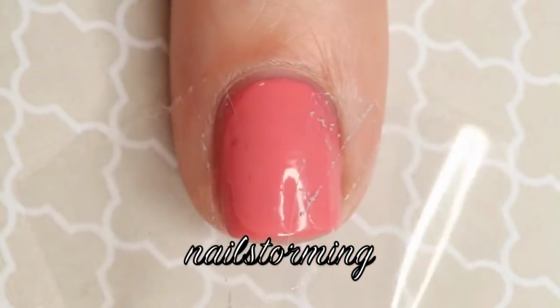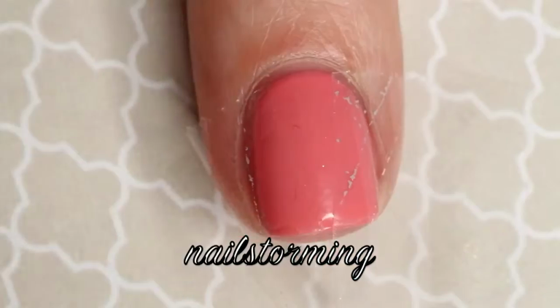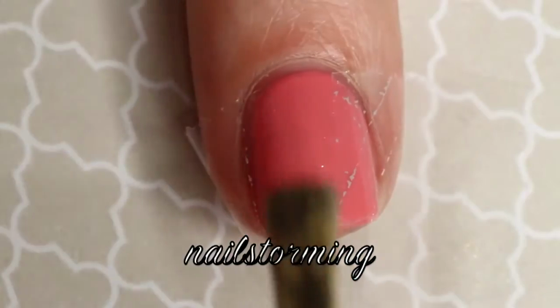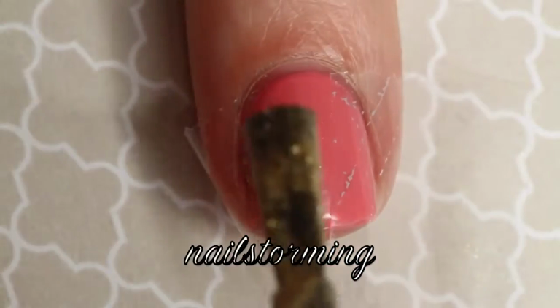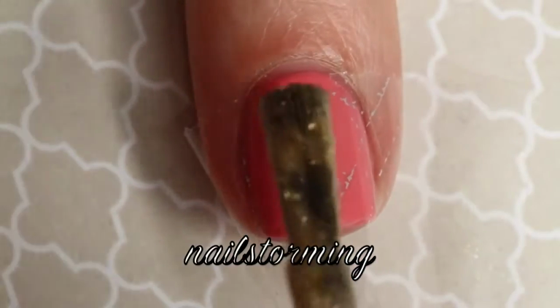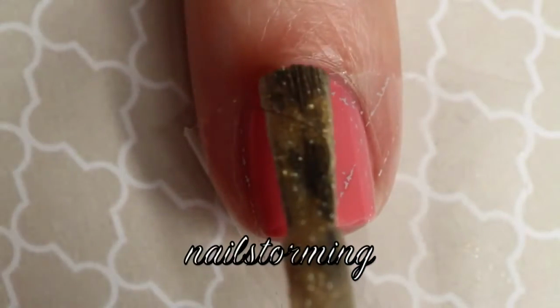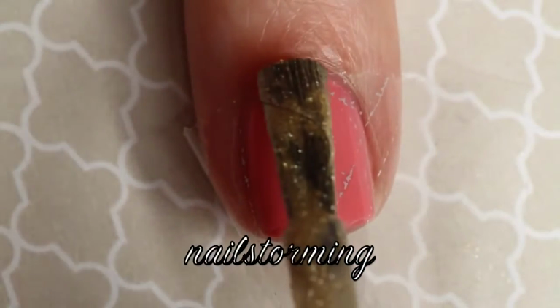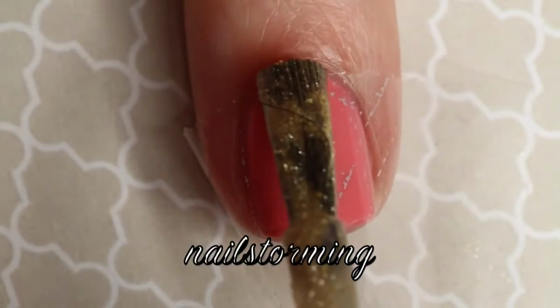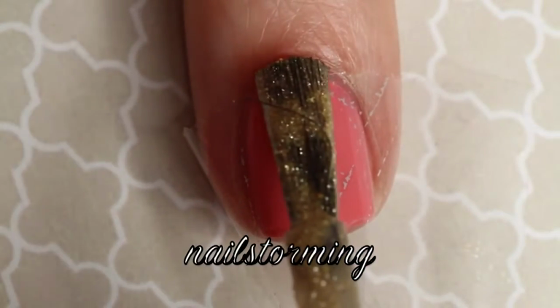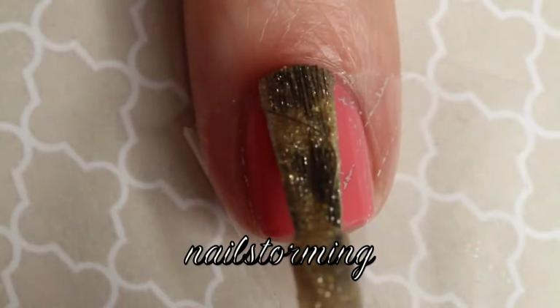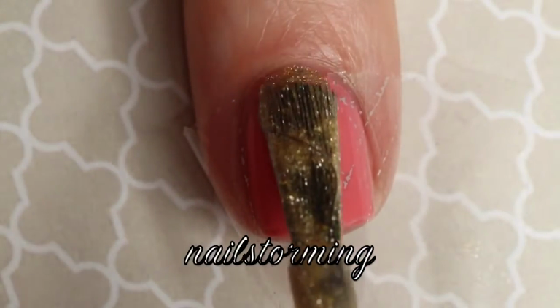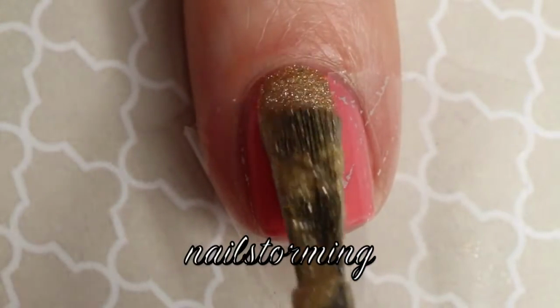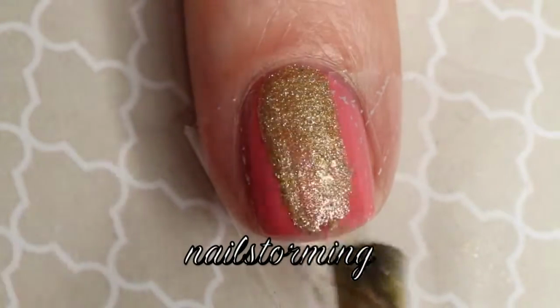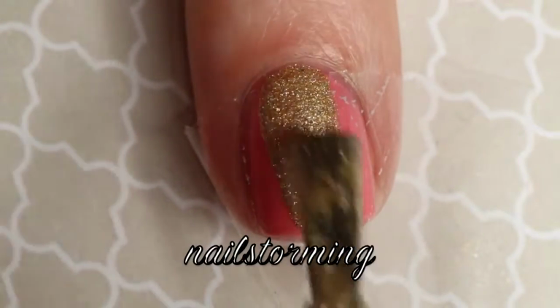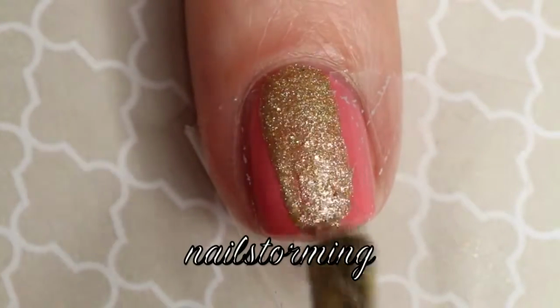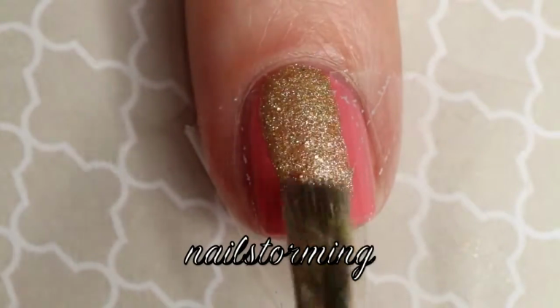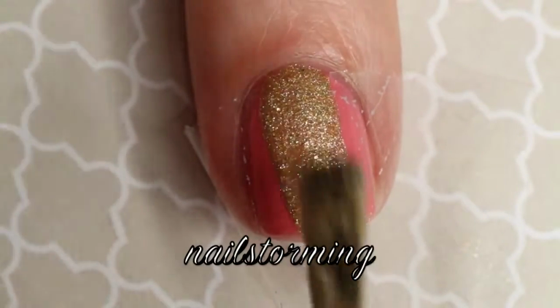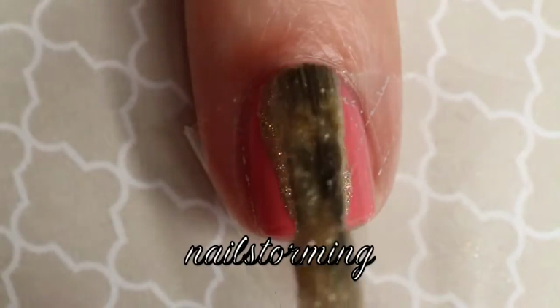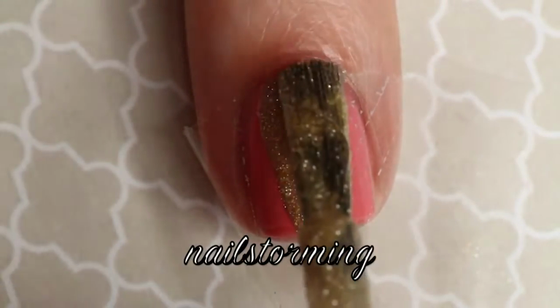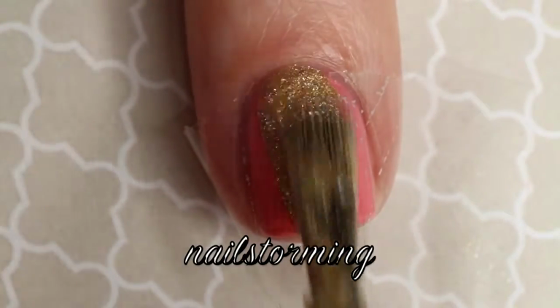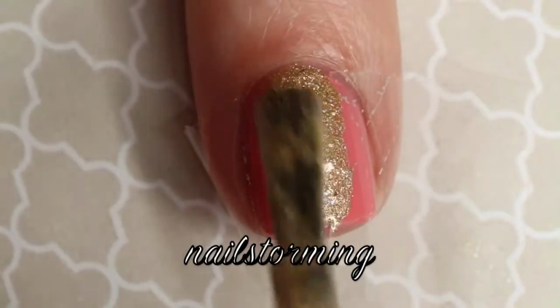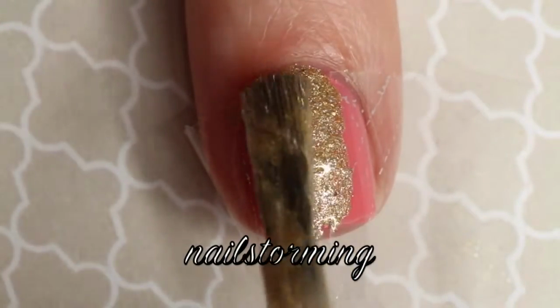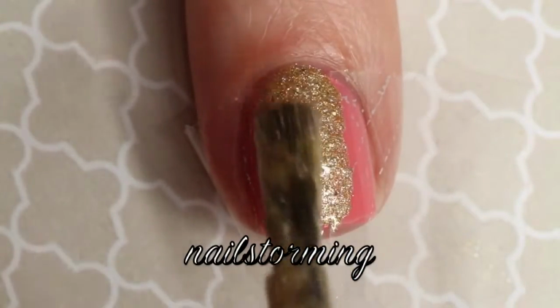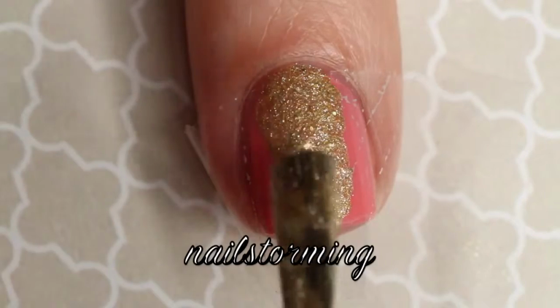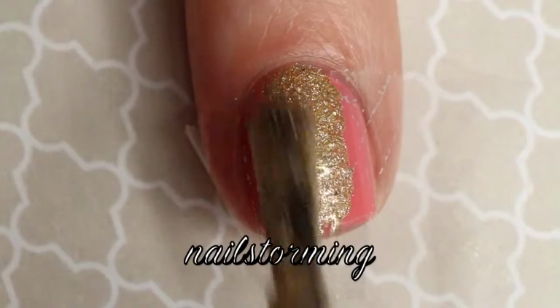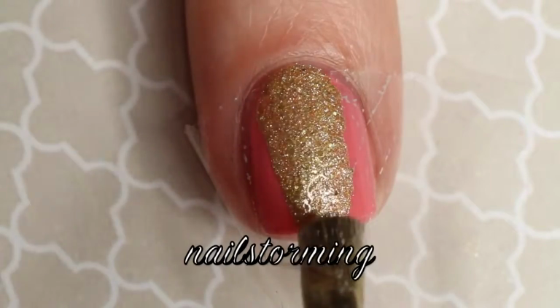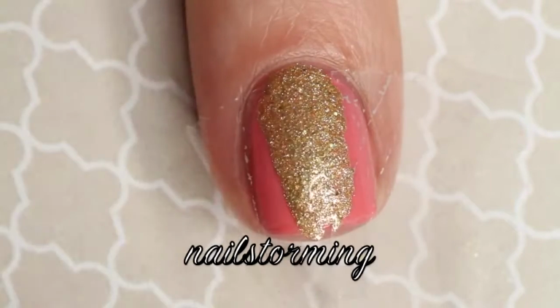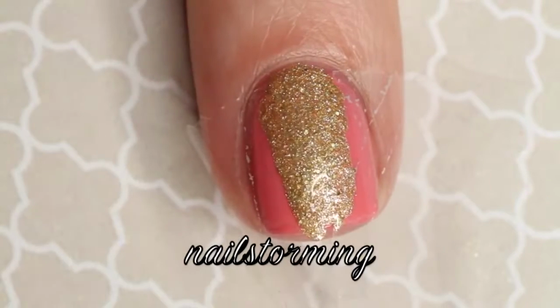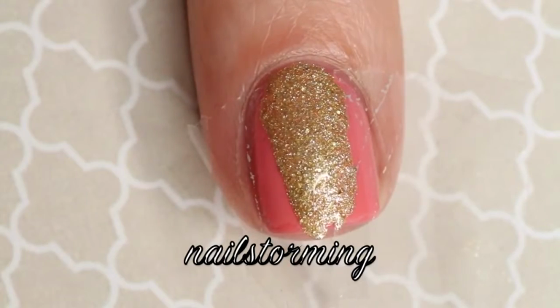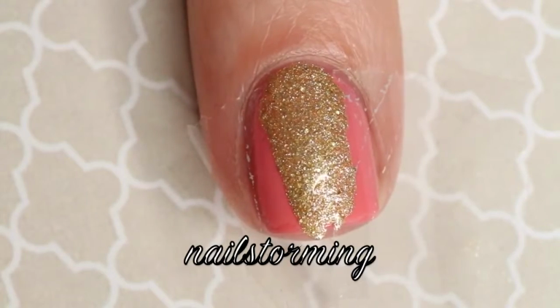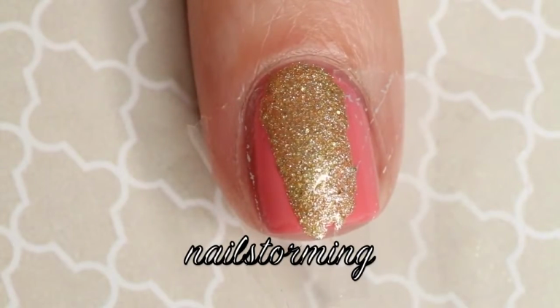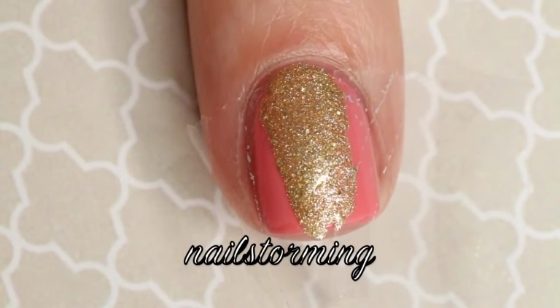Then going in with the gold texture polish, I'm painting right over that exposed area. Here I'm using Honey Rider by OPI.